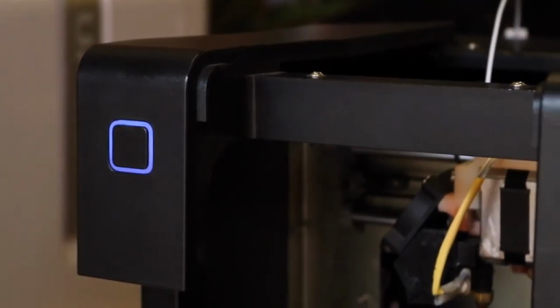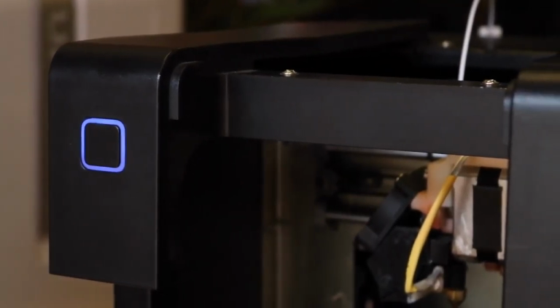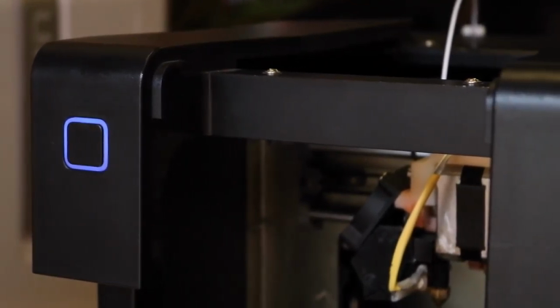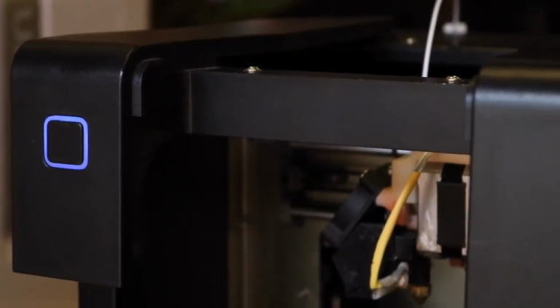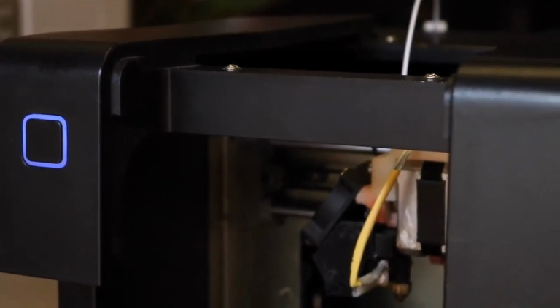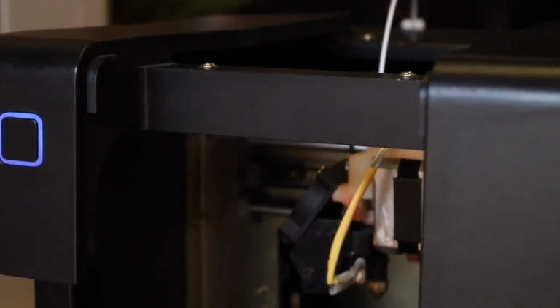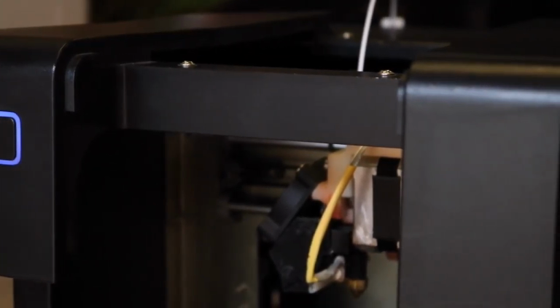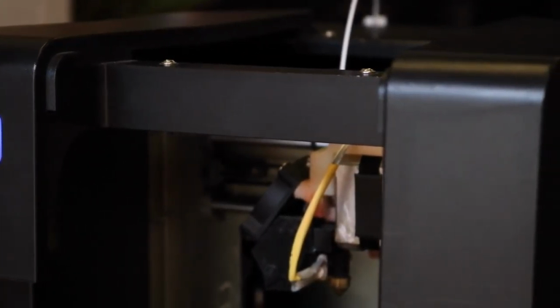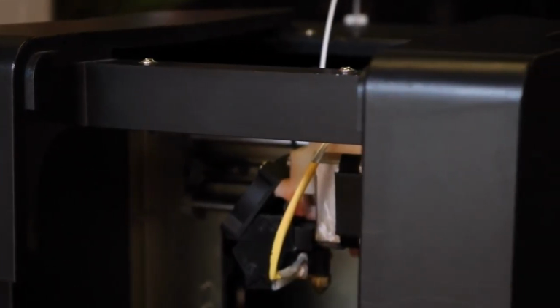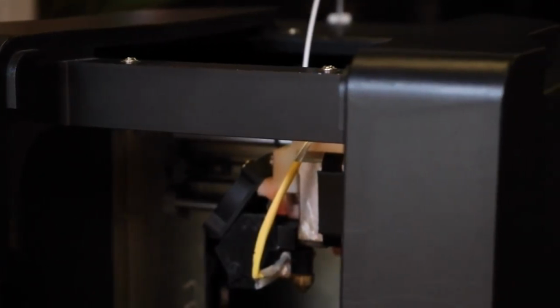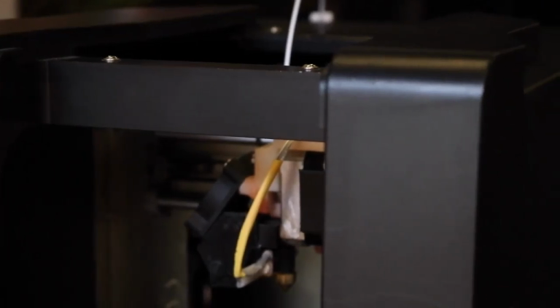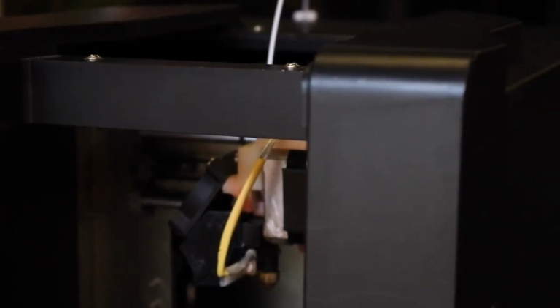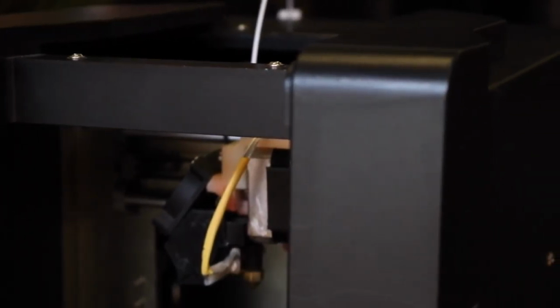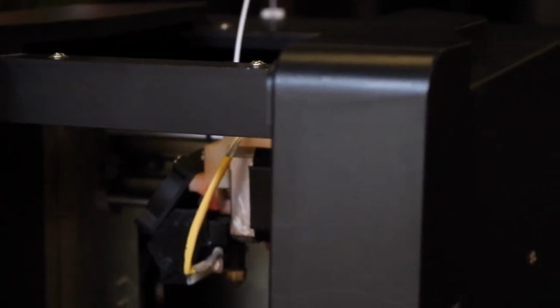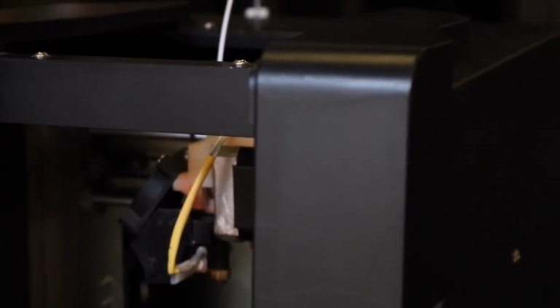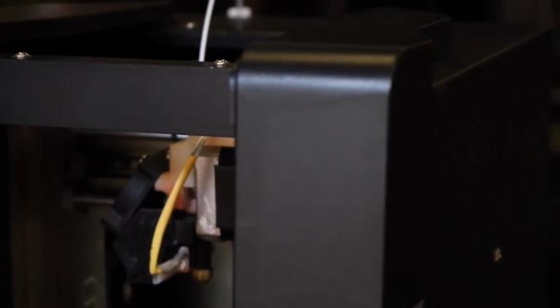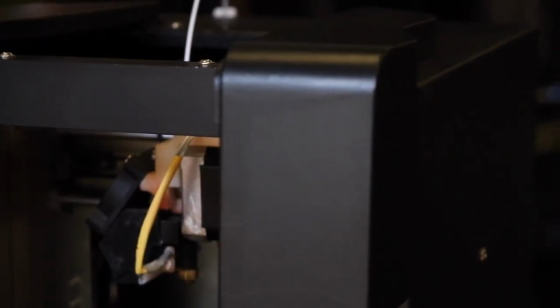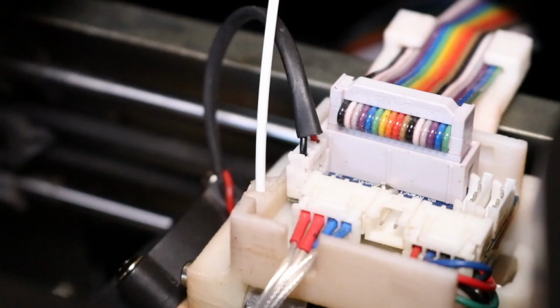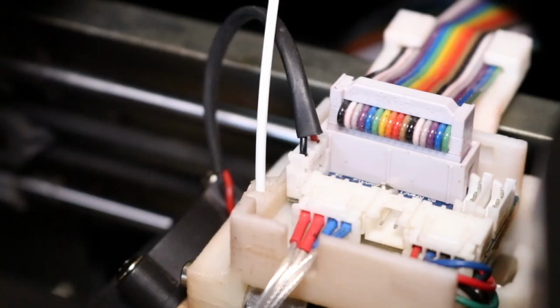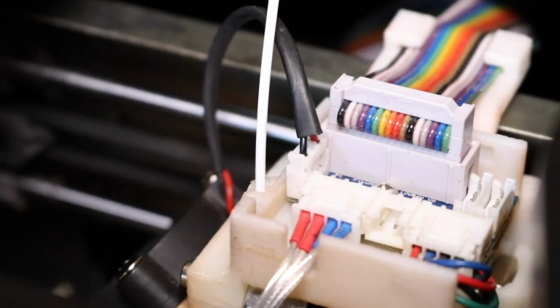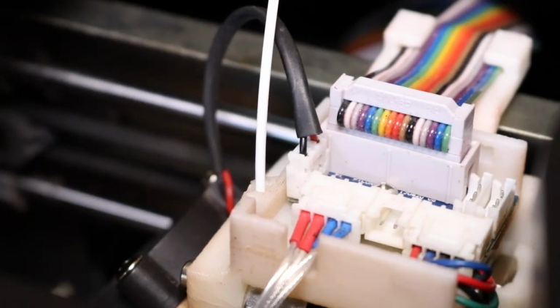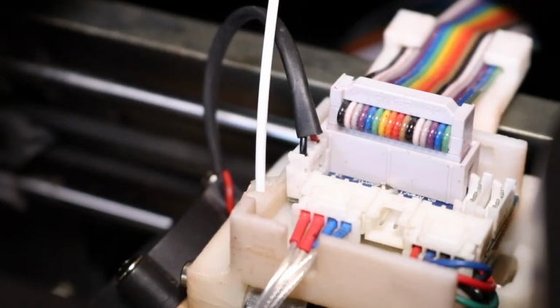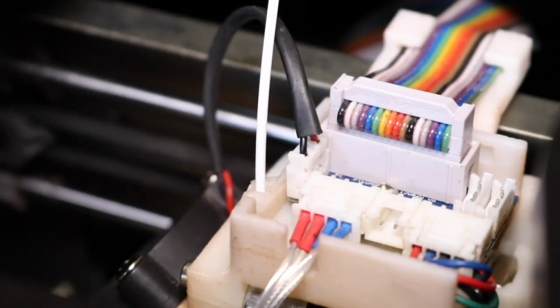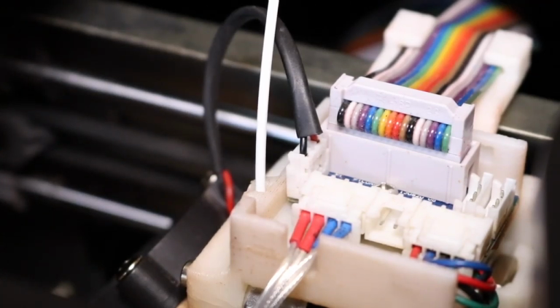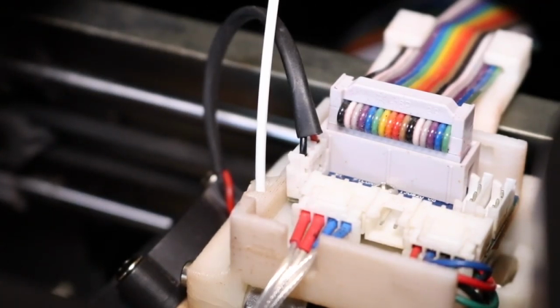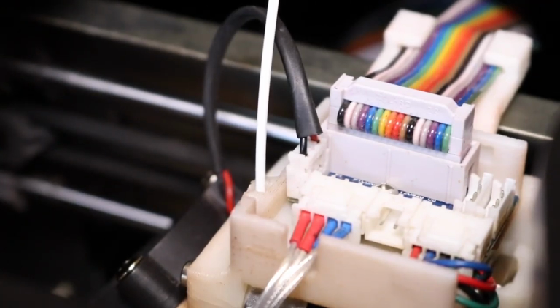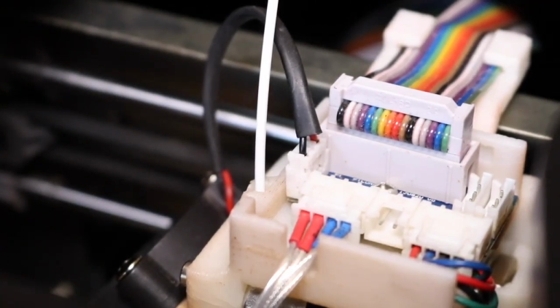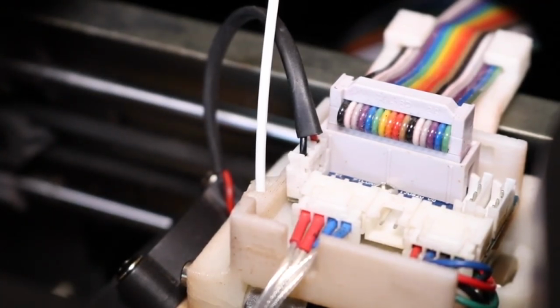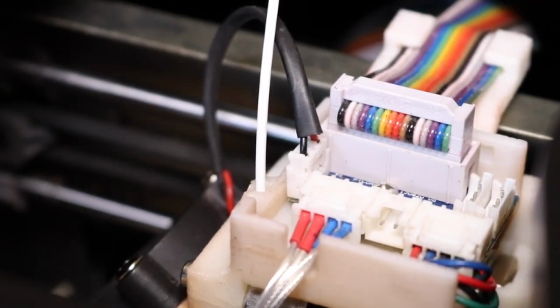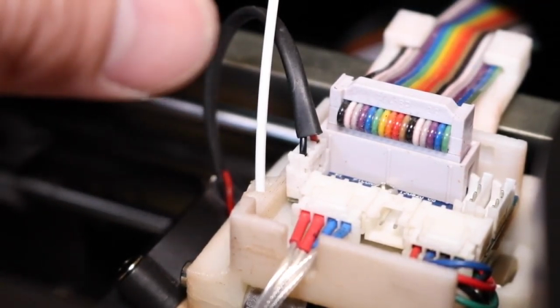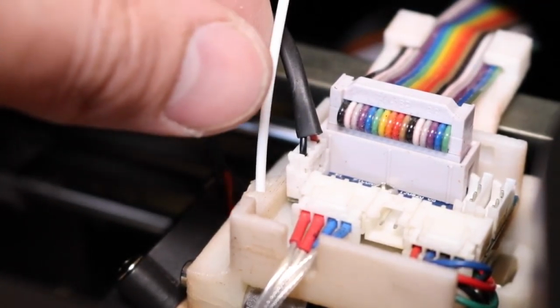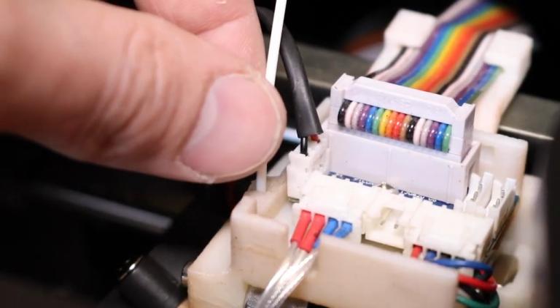If filament isn't extruding from your printer and it's only making a clicking sound and getting jammed in the extruder, here are the steps to take to fix it.